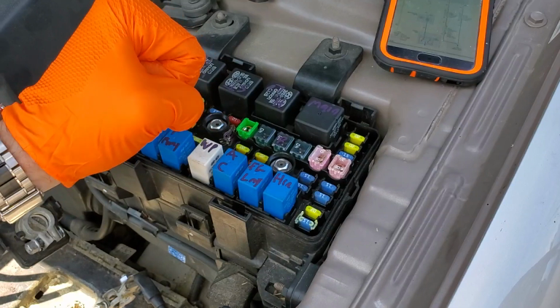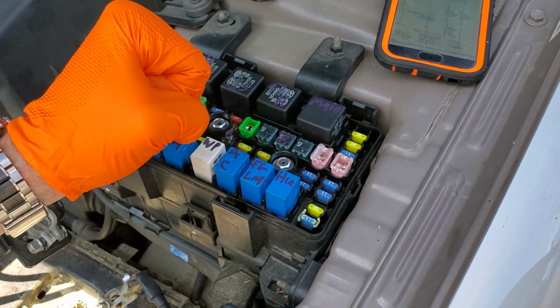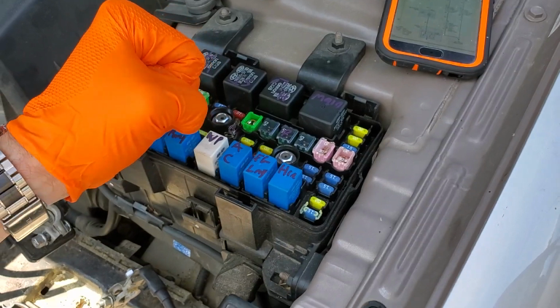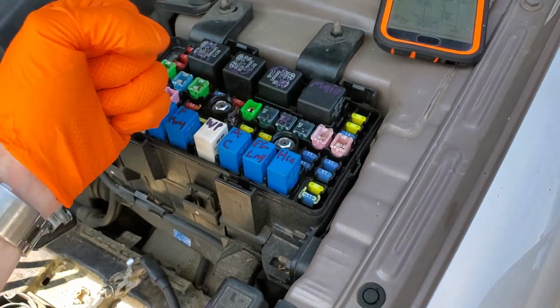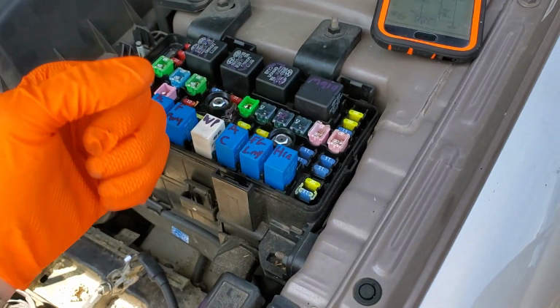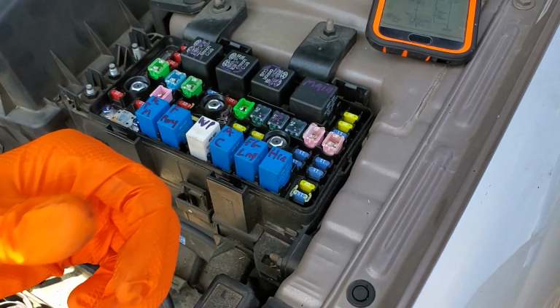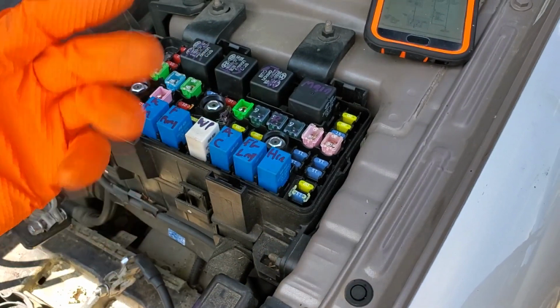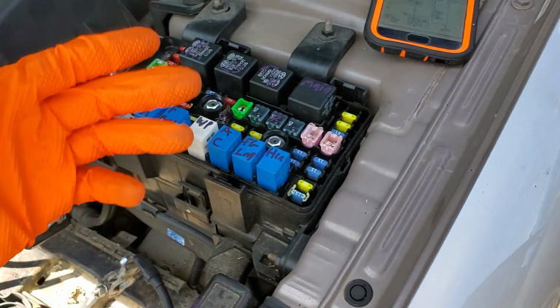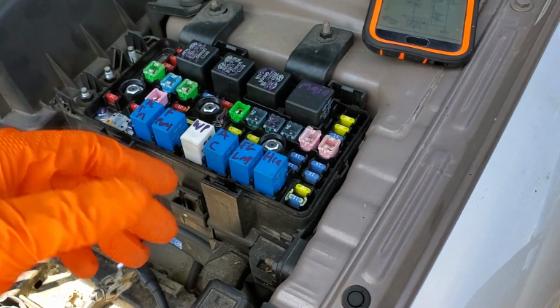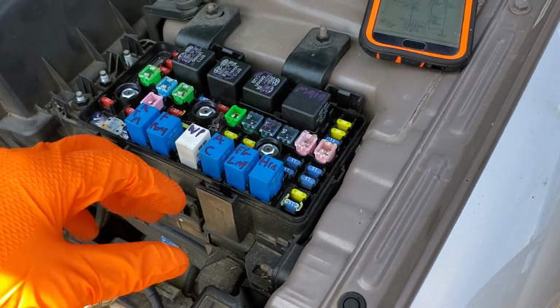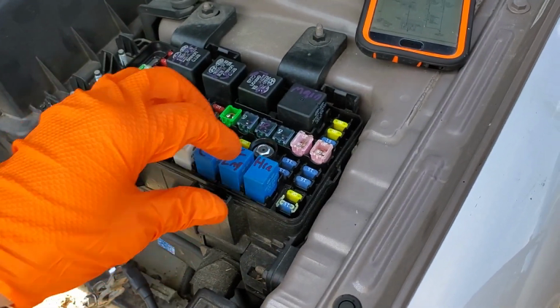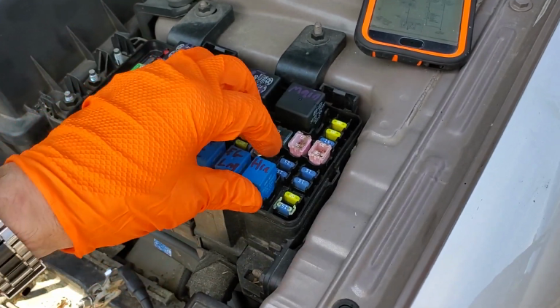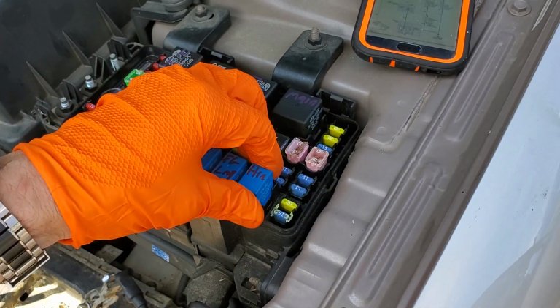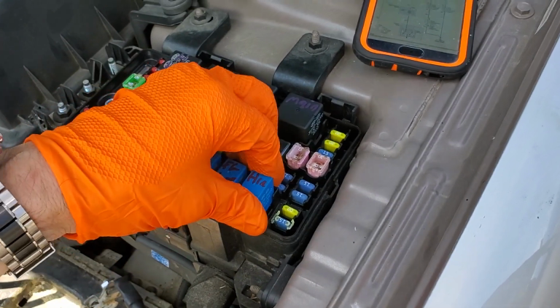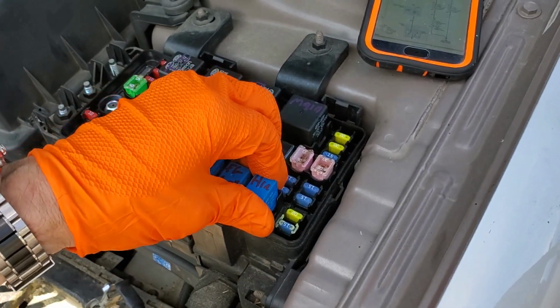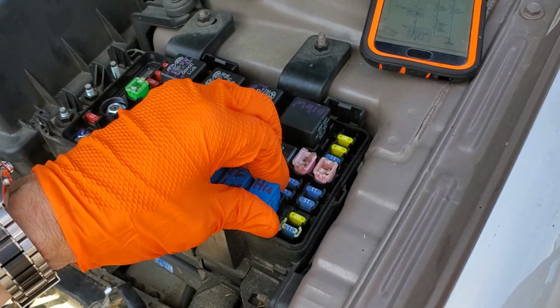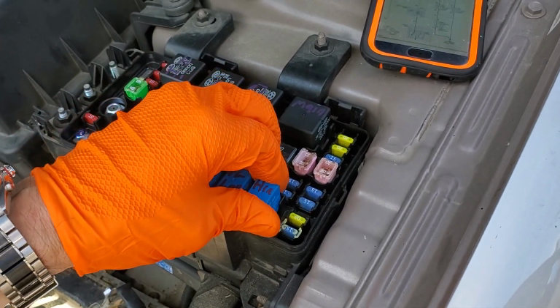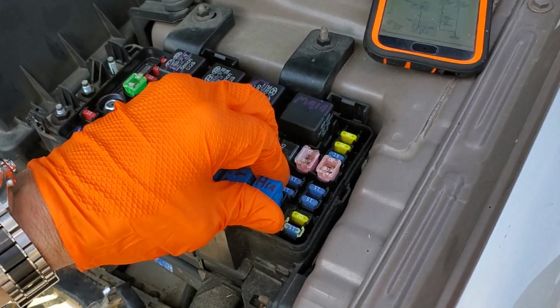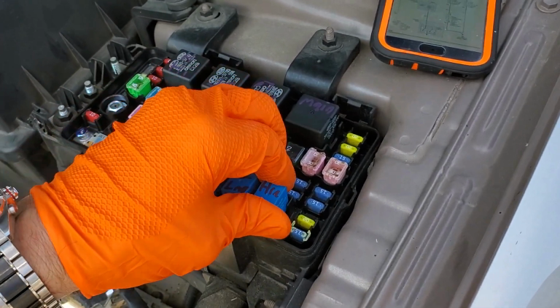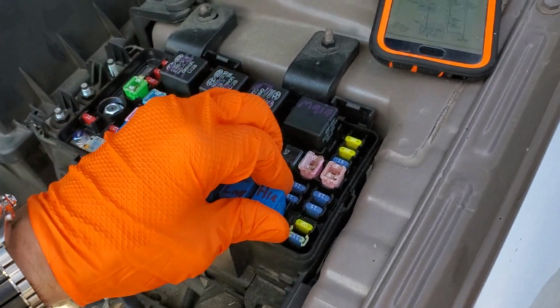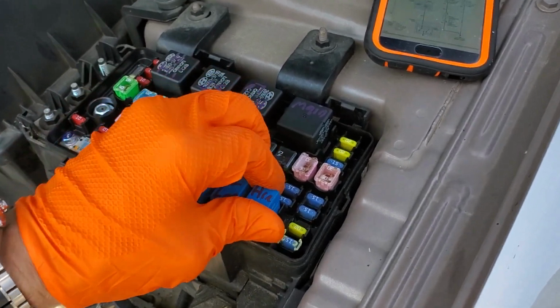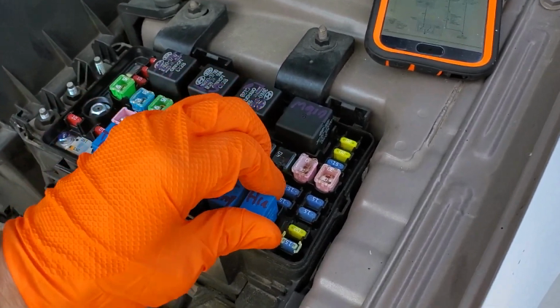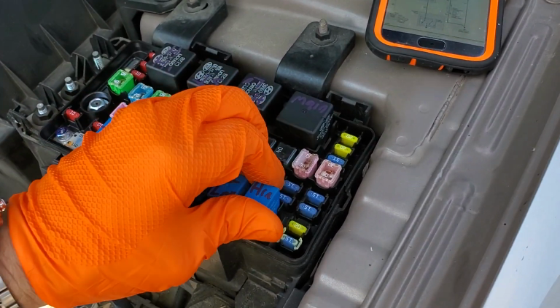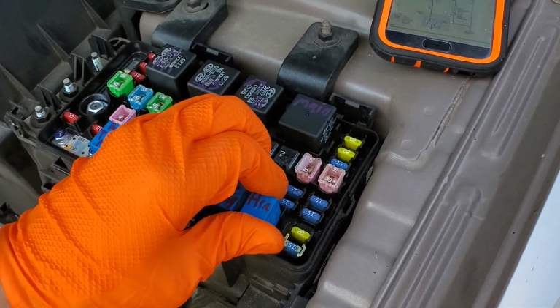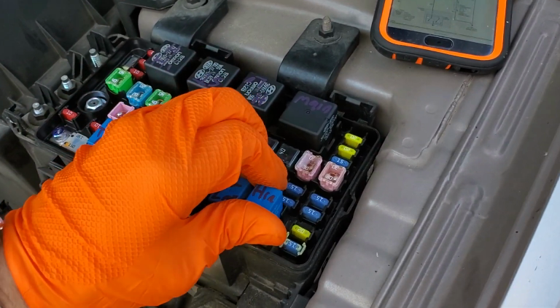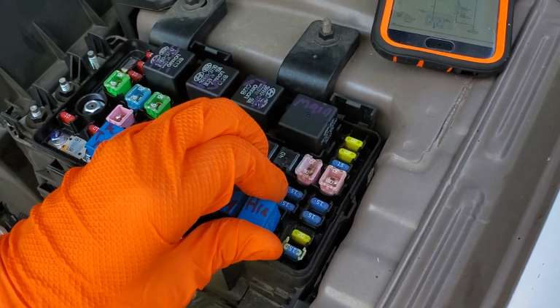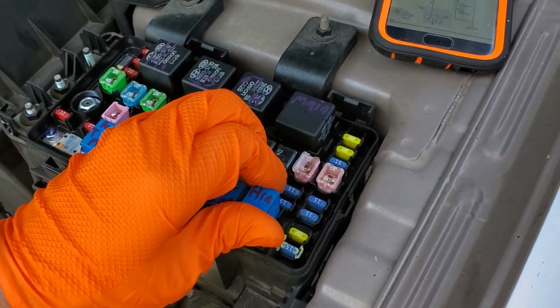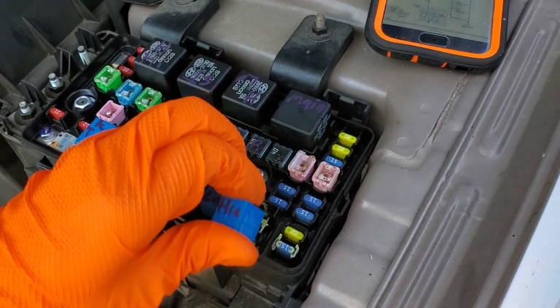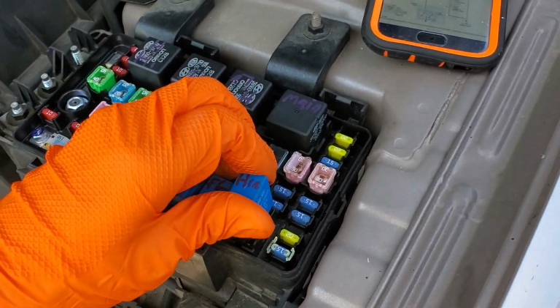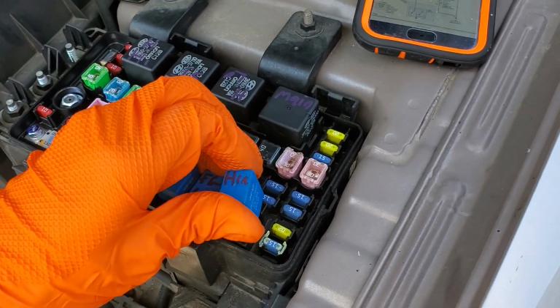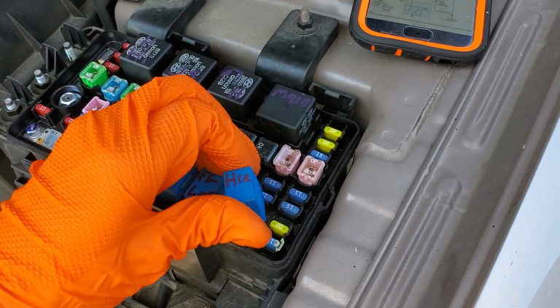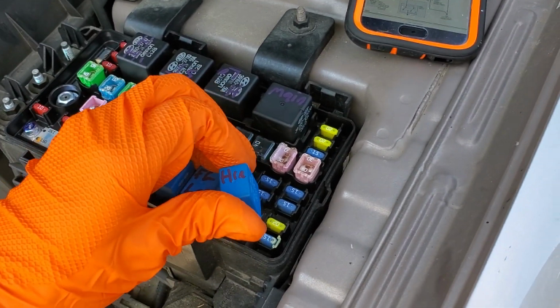The horn relay sends that power to the horn when you either hit the horn button, if the alarm goes off, or when you use your keyless entry.